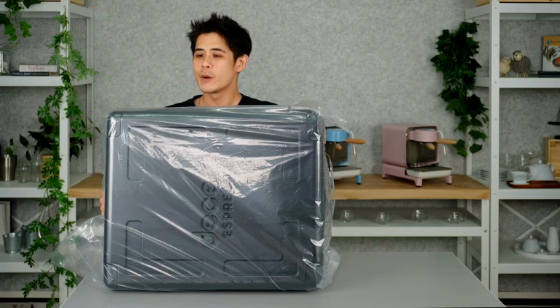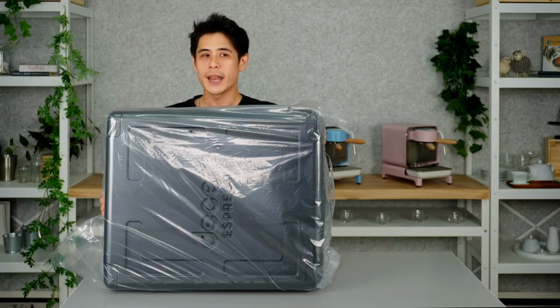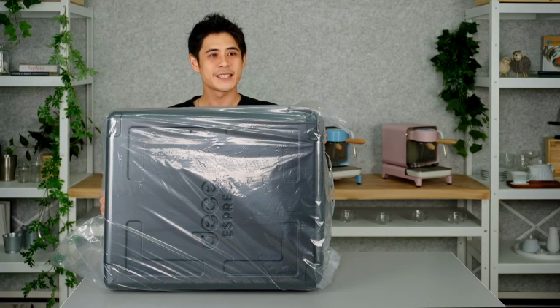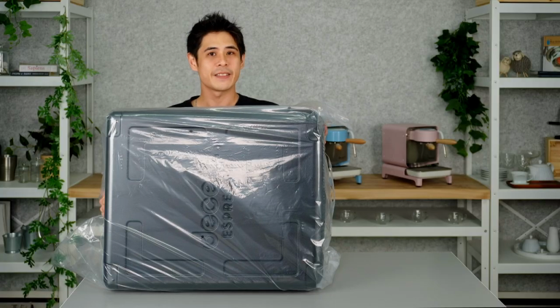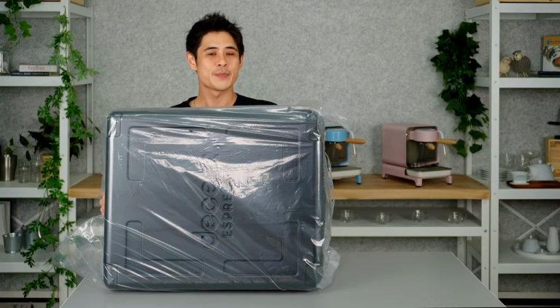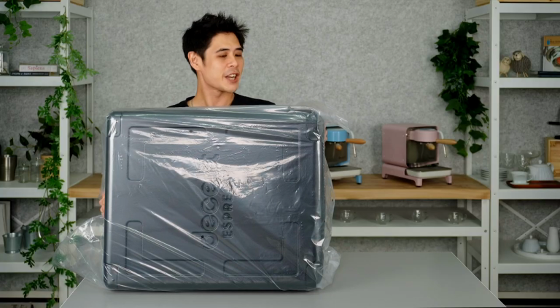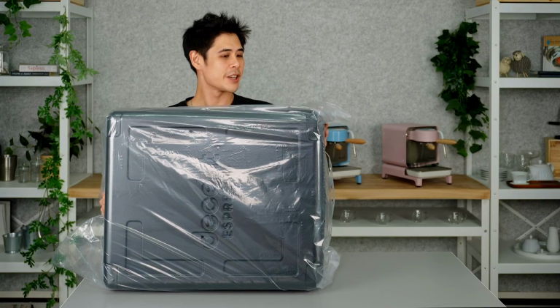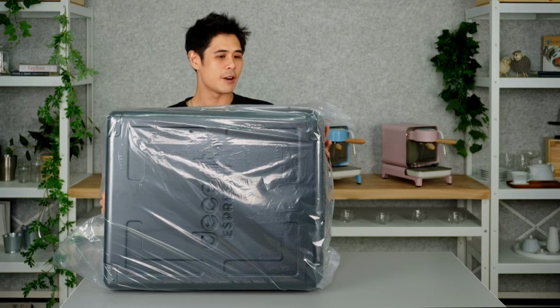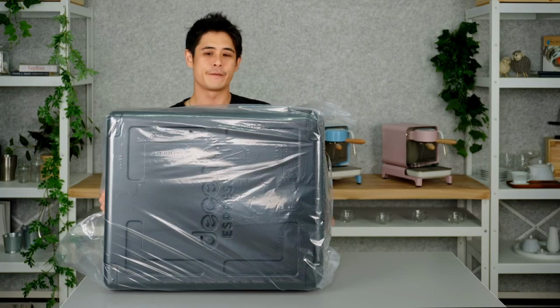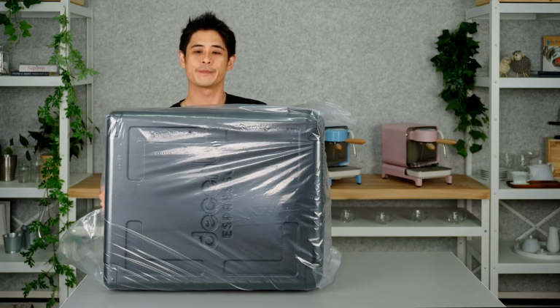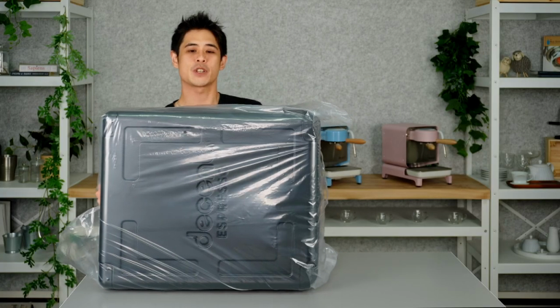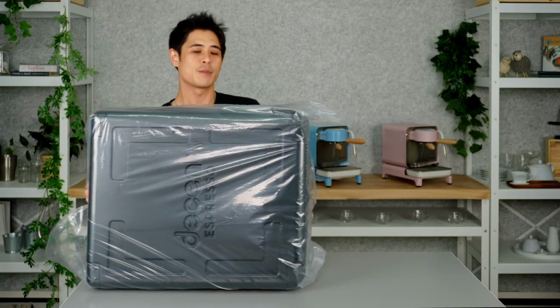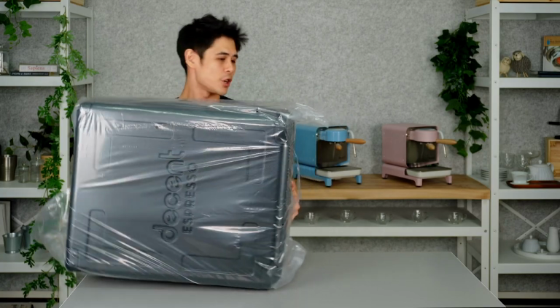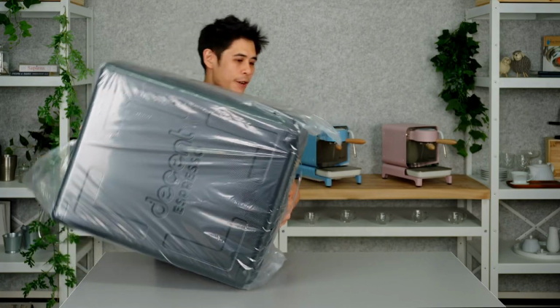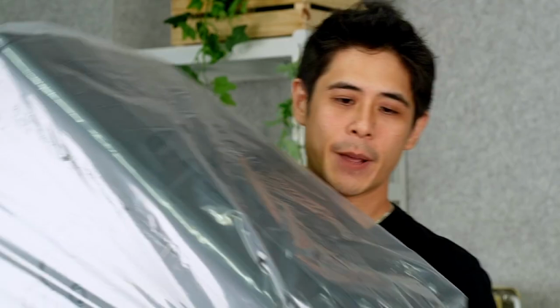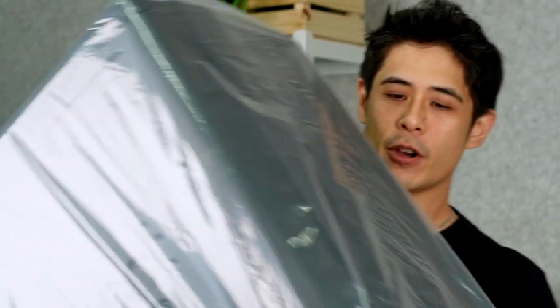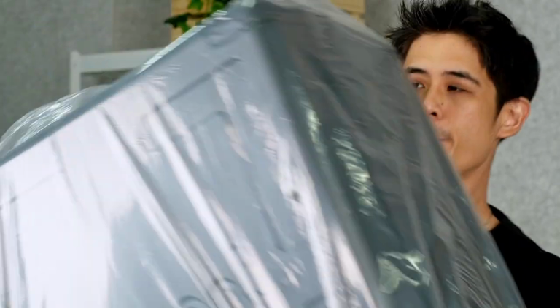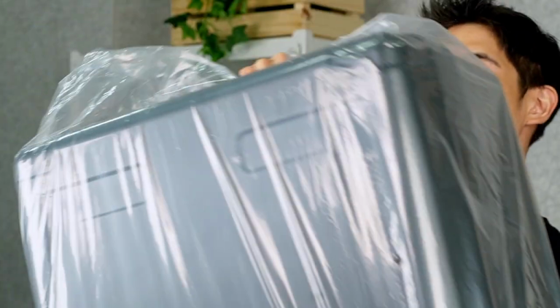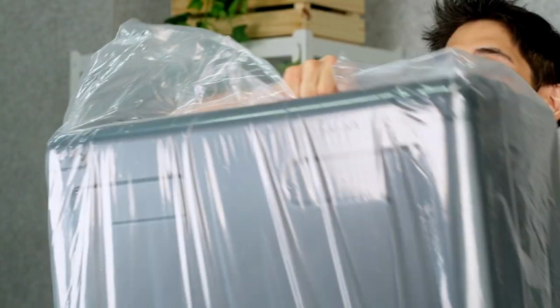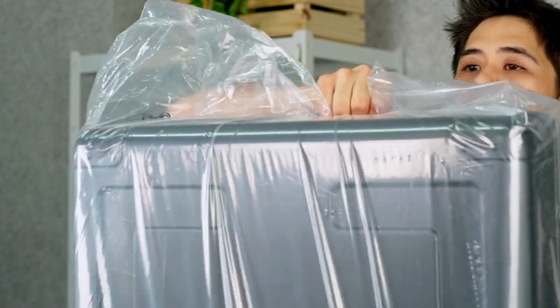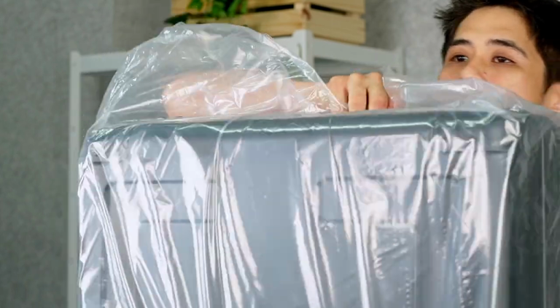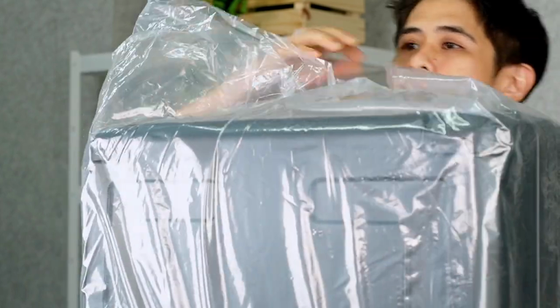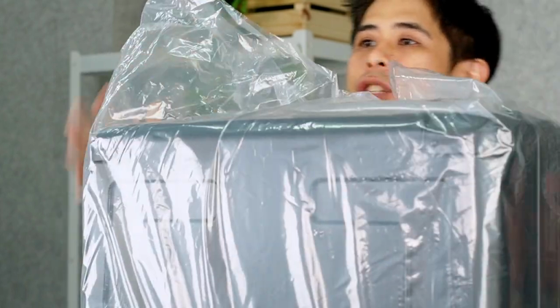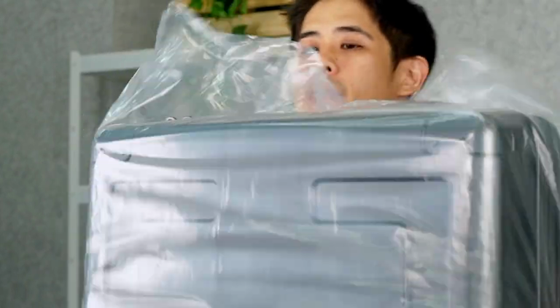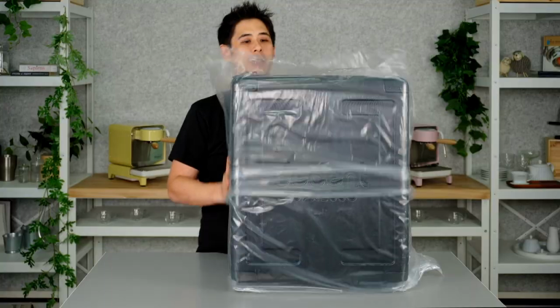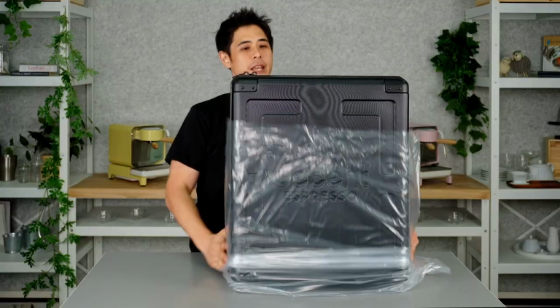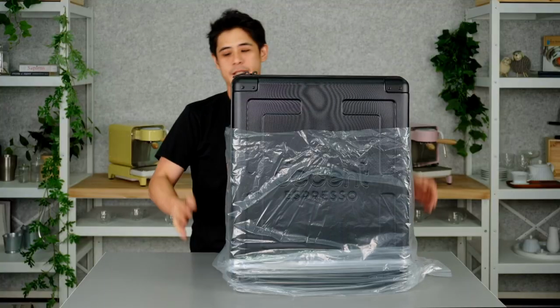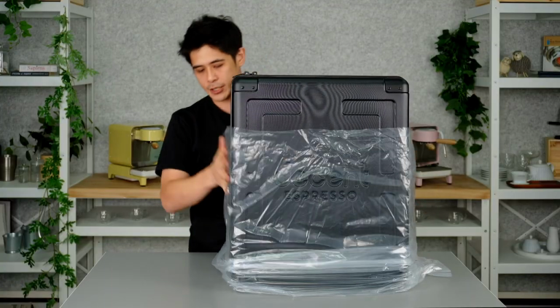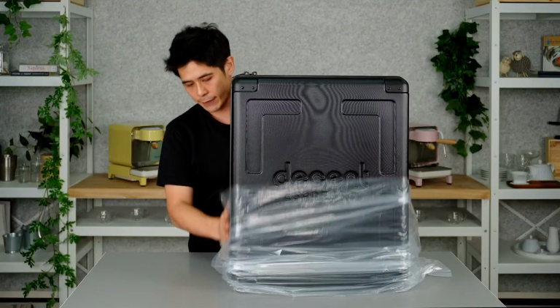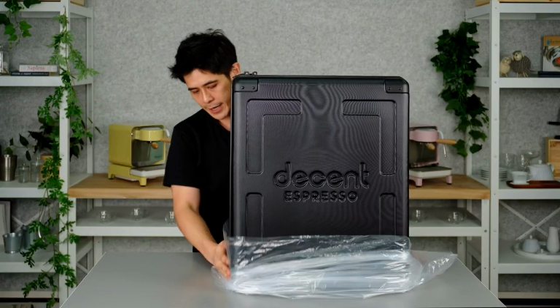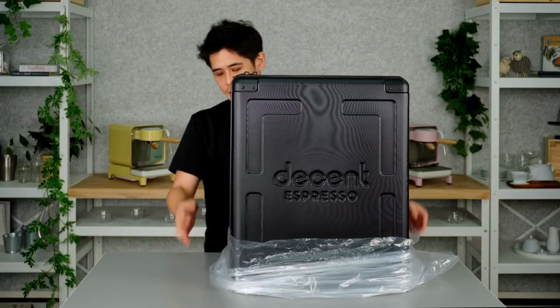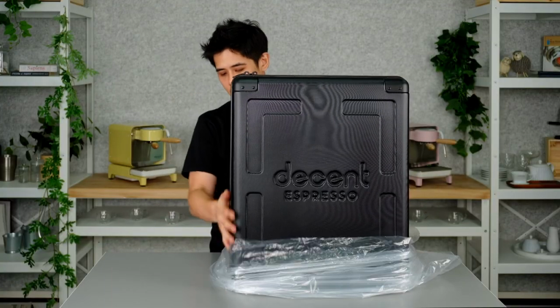Let's get this packaging off. I'm just going to flip it up and then just gently ease this off like so.